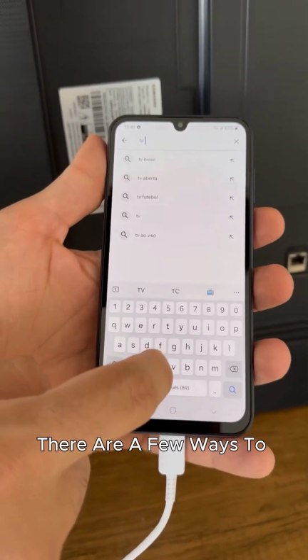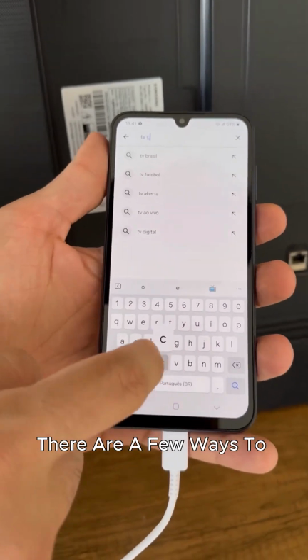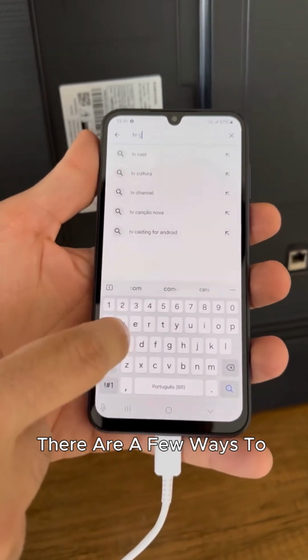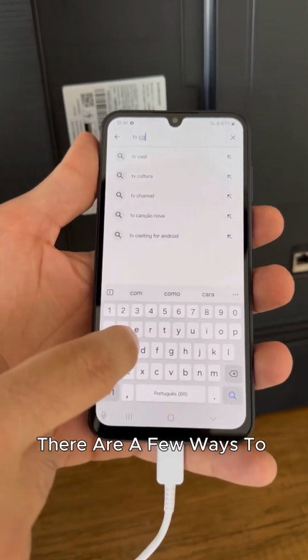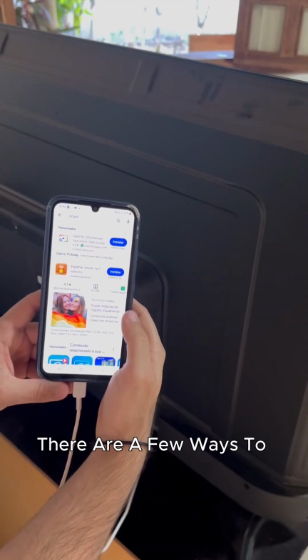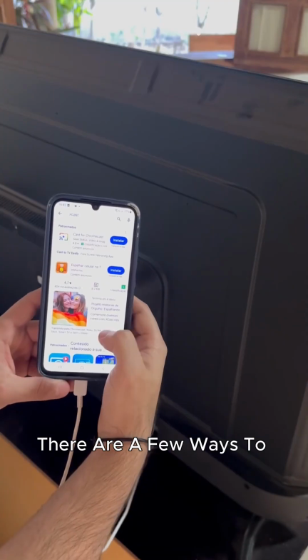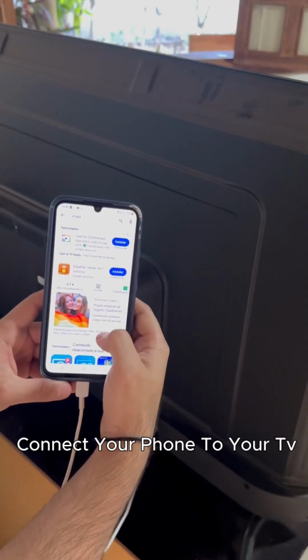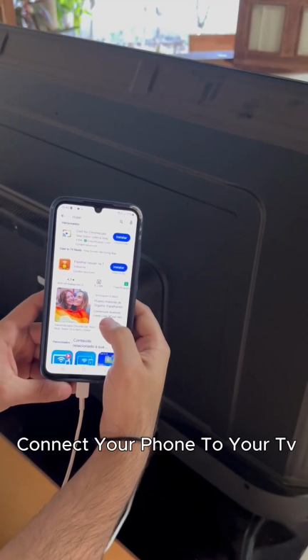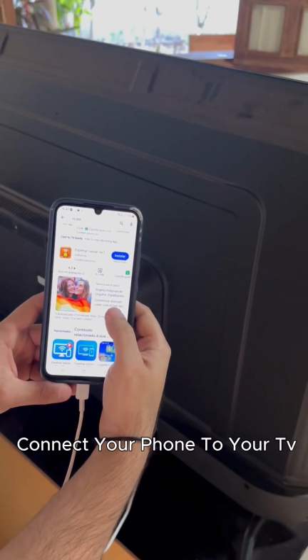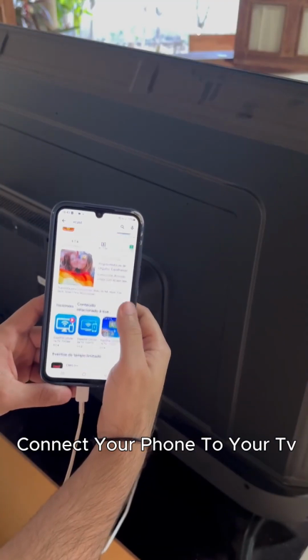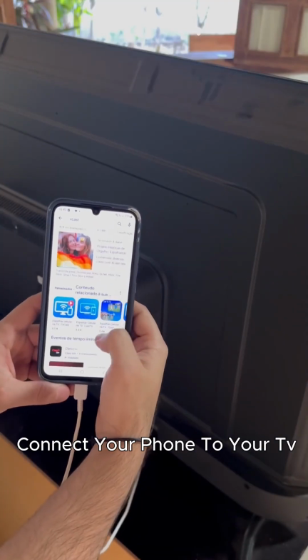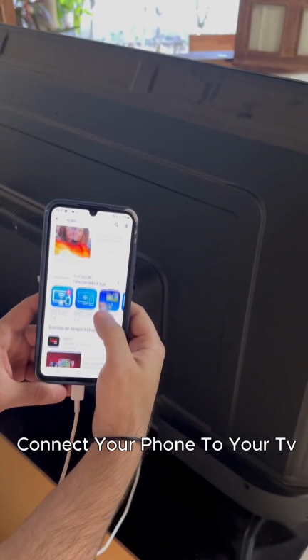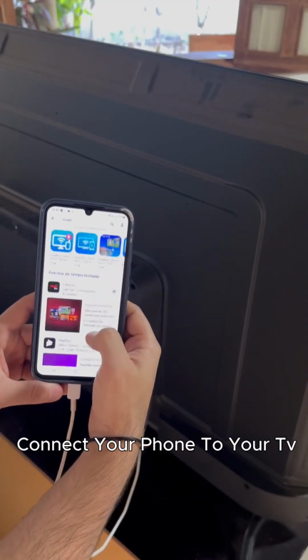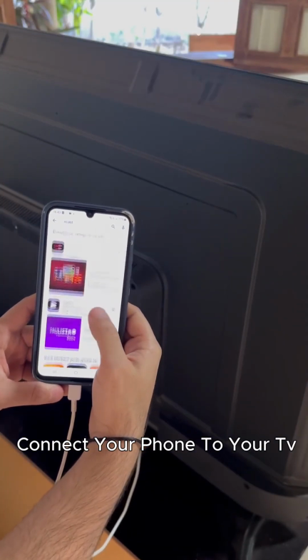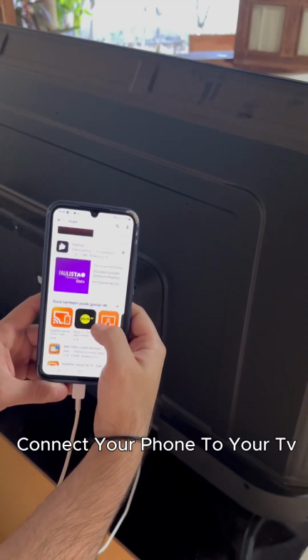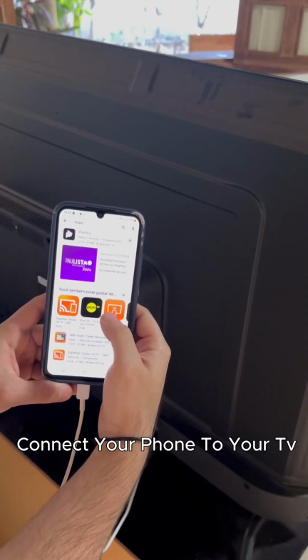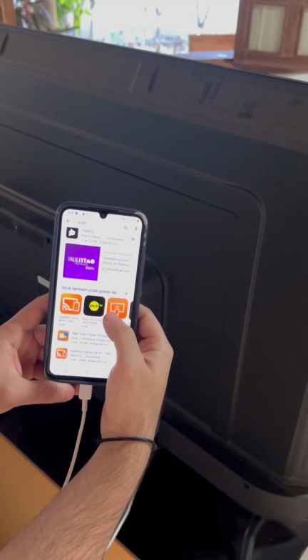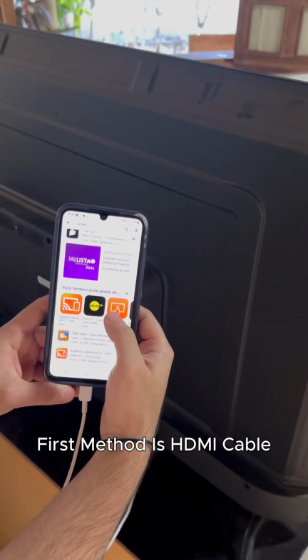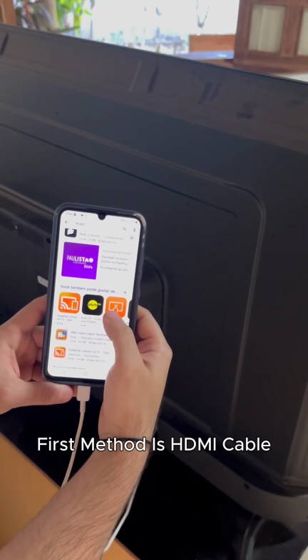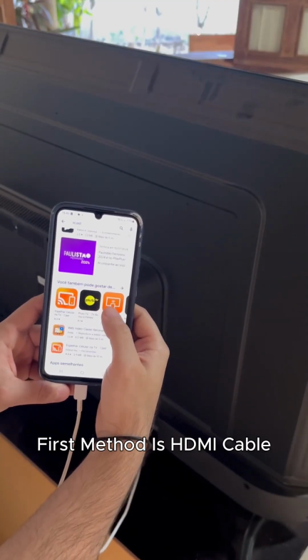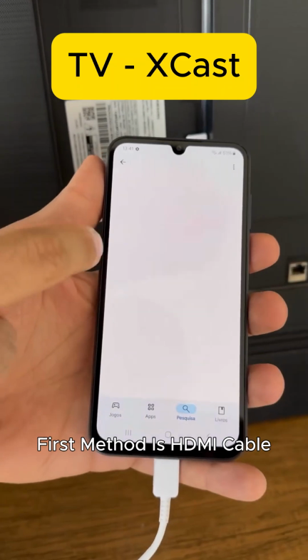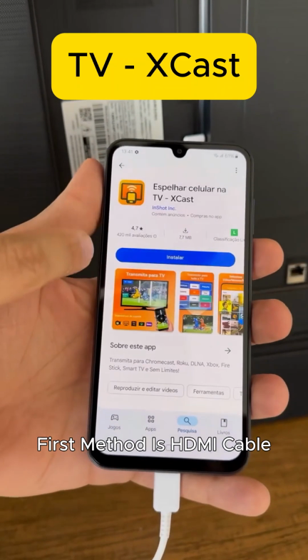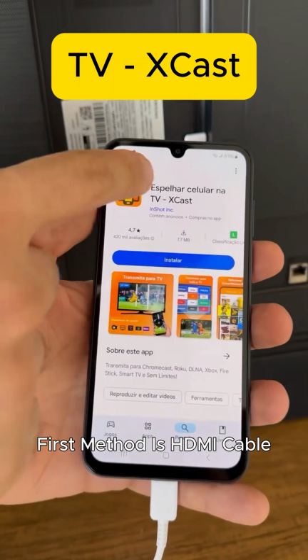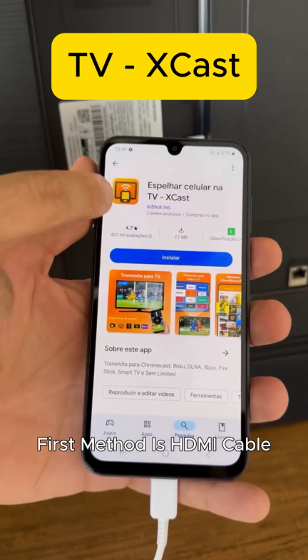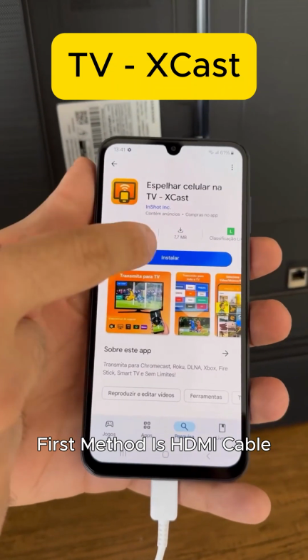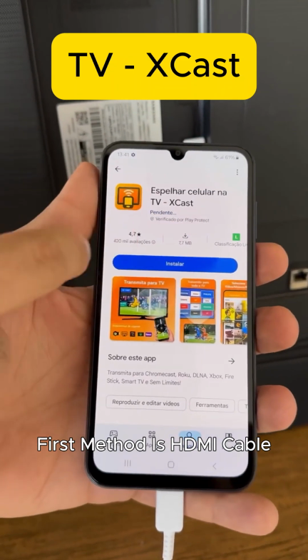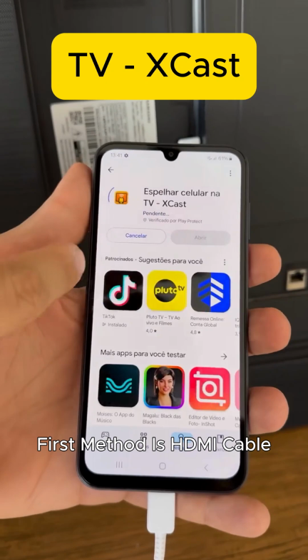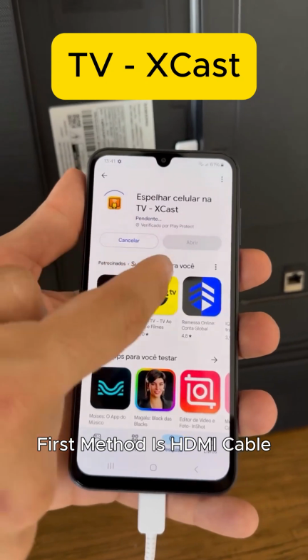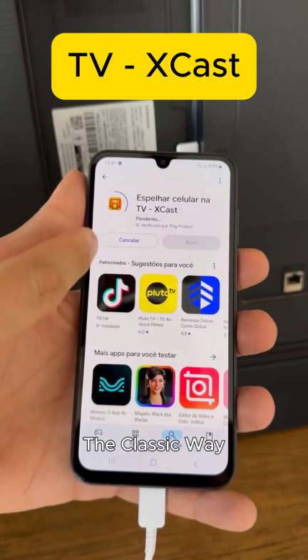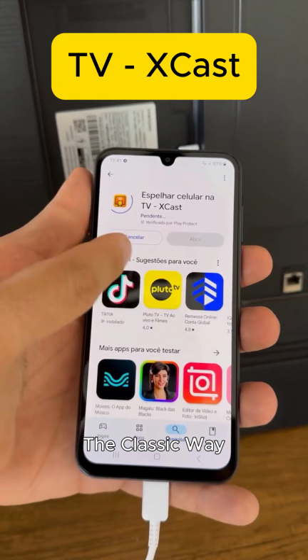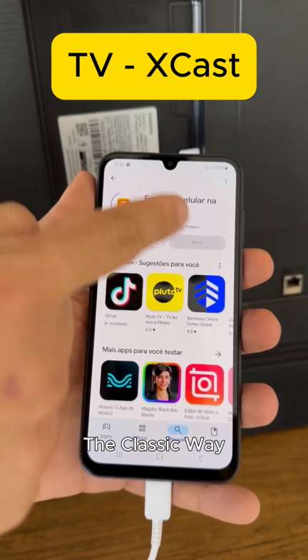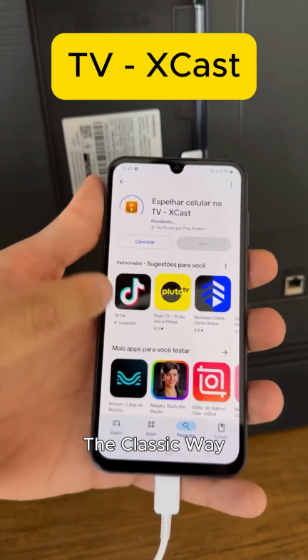There are a few ways to connect your phone to your TV. The first method is HDMI cable — the classic way.